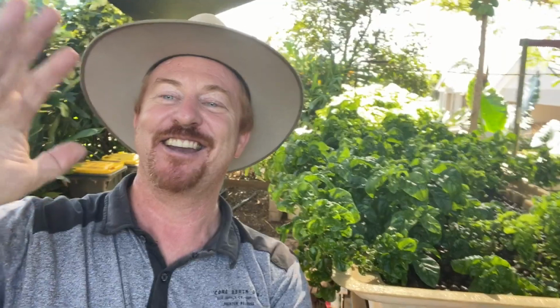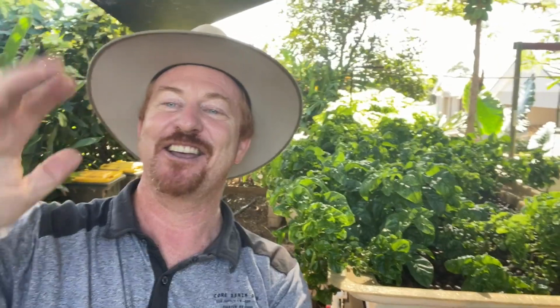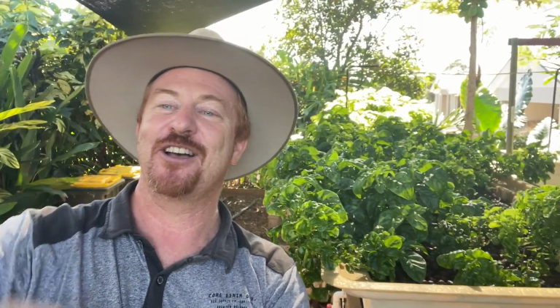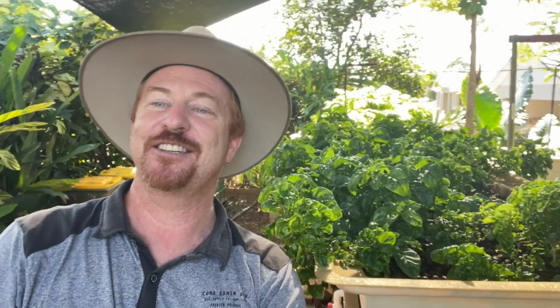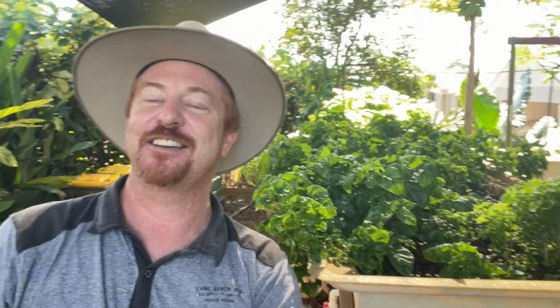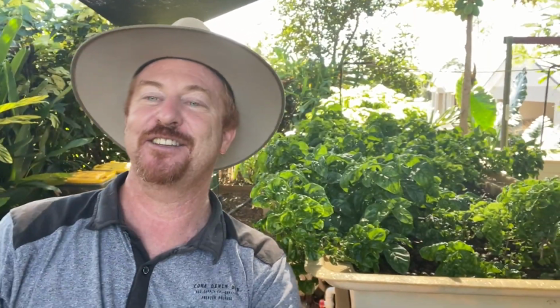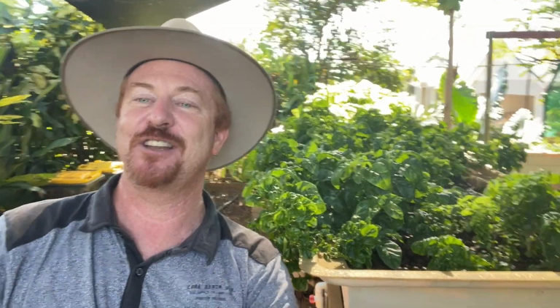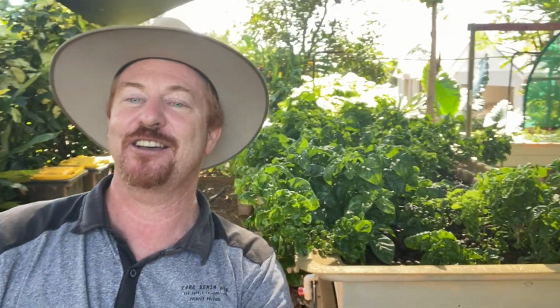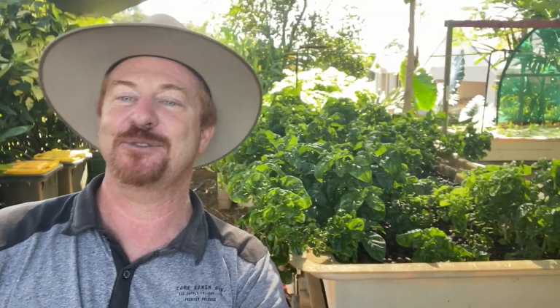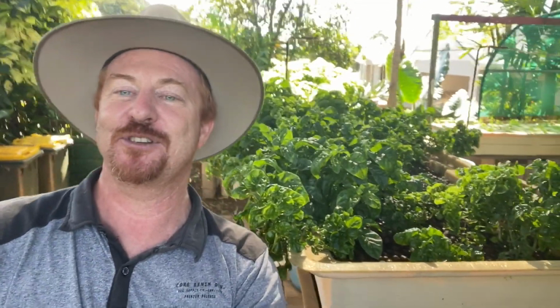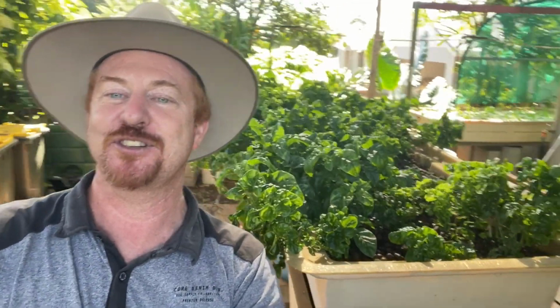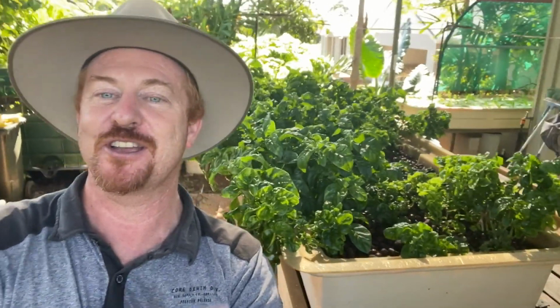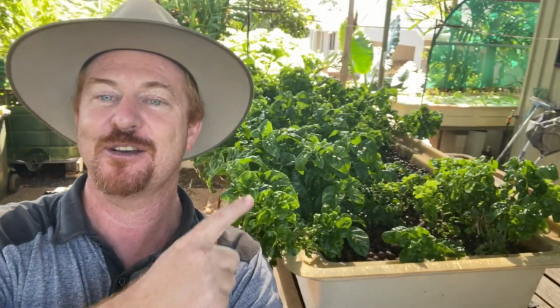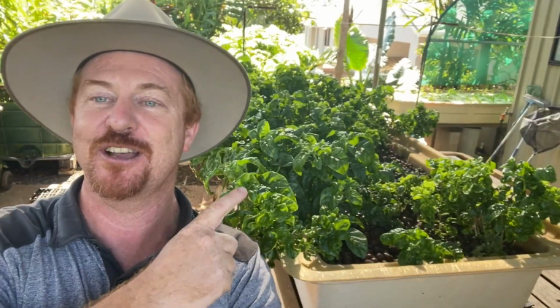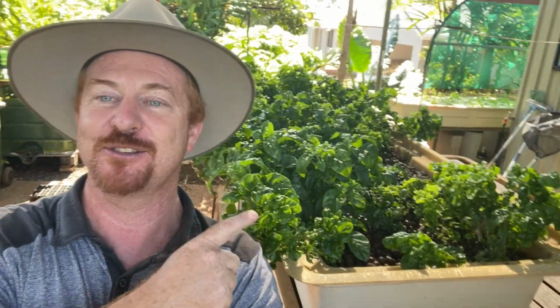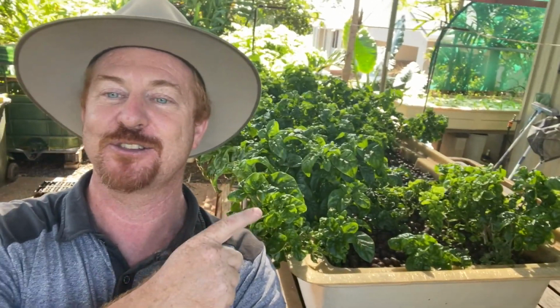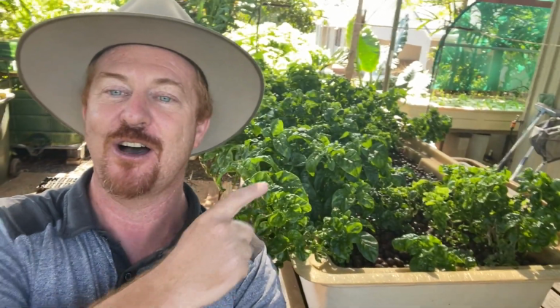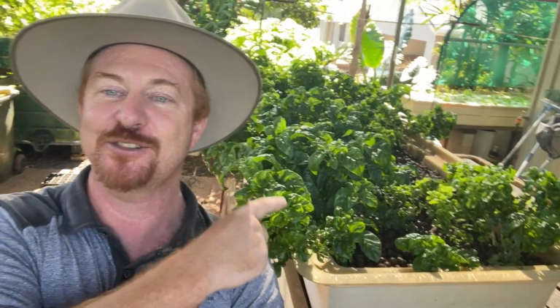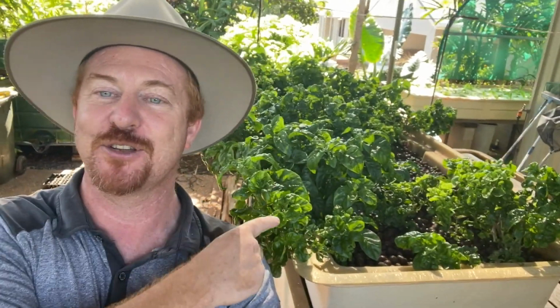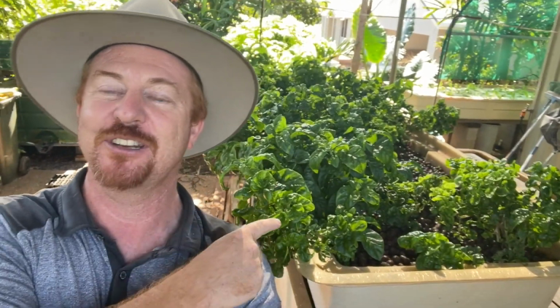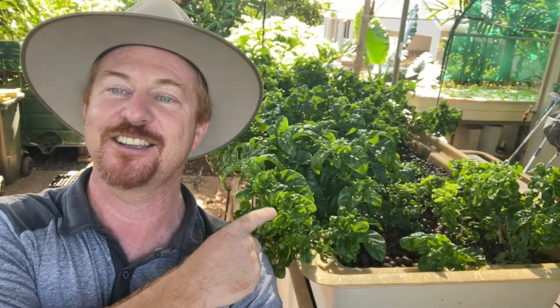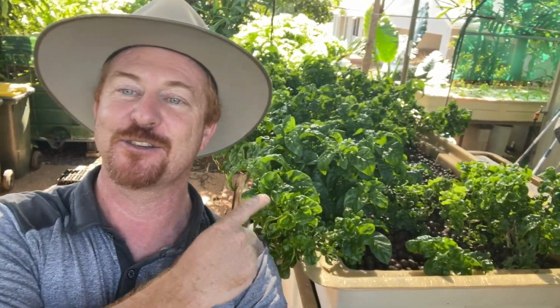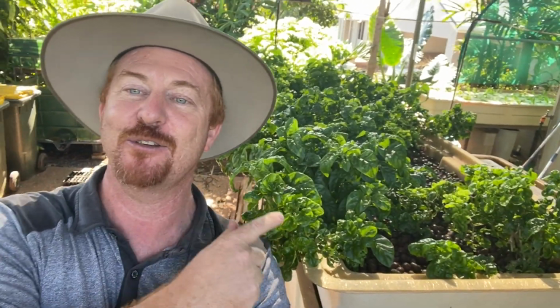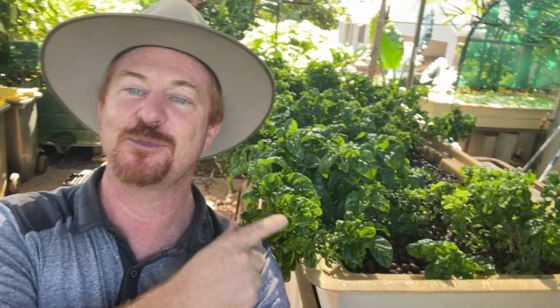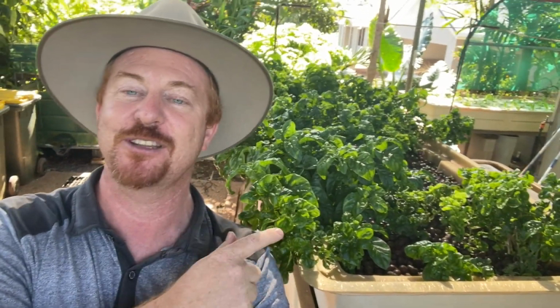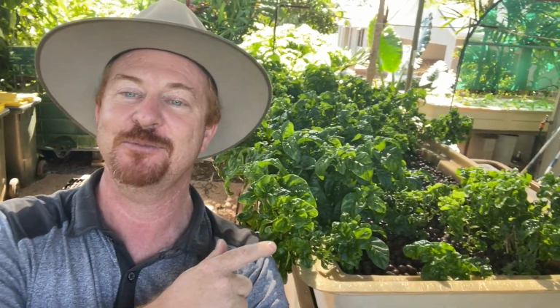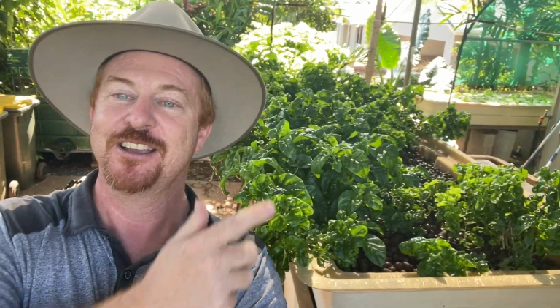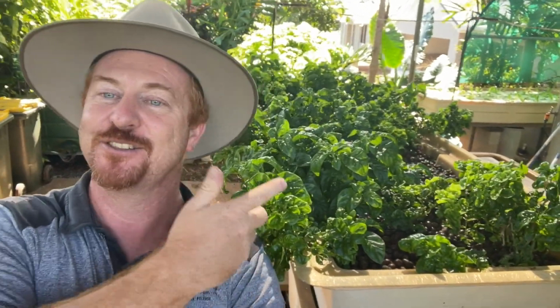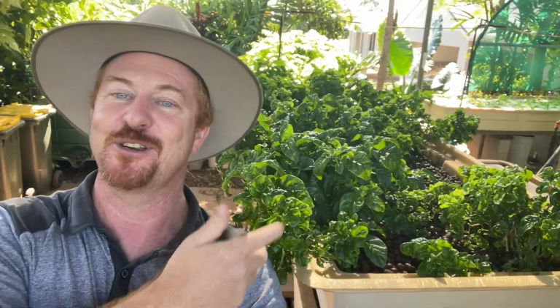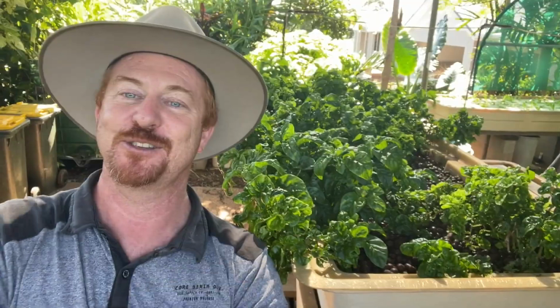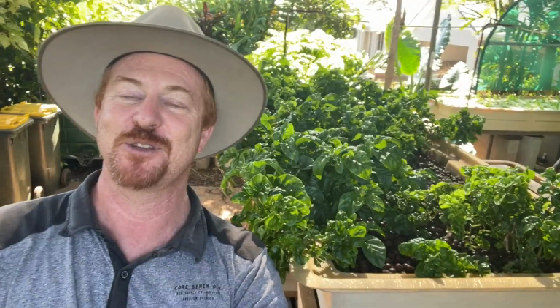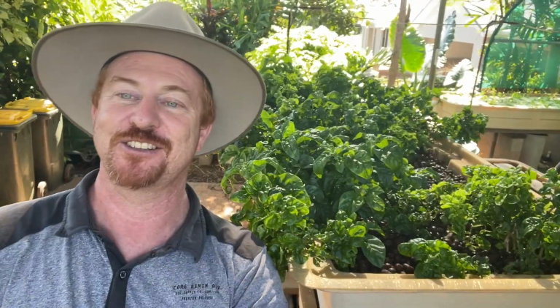G'day guys, in today's video I just wanted to show you how I use hydroton as a growing medium to grow this spinach.